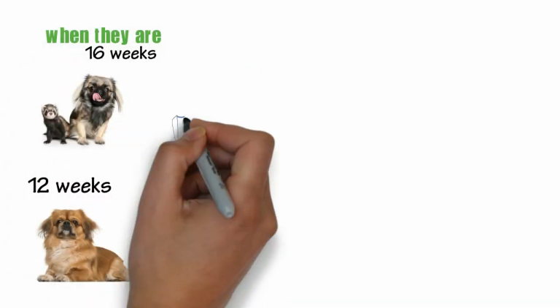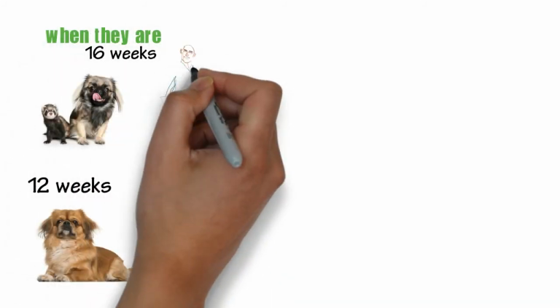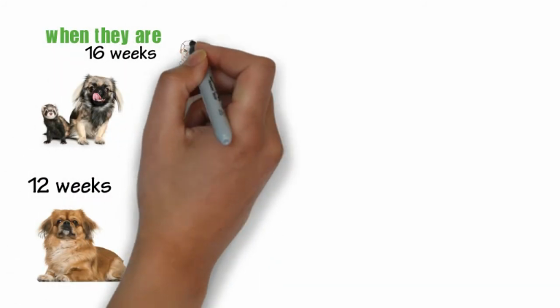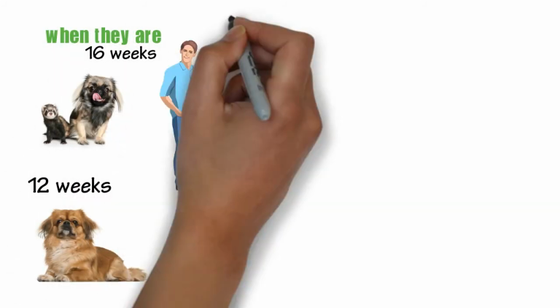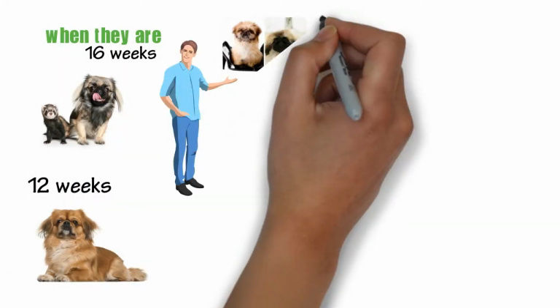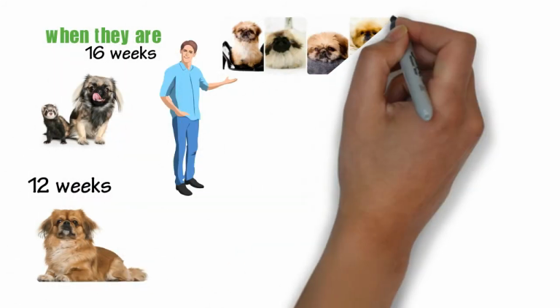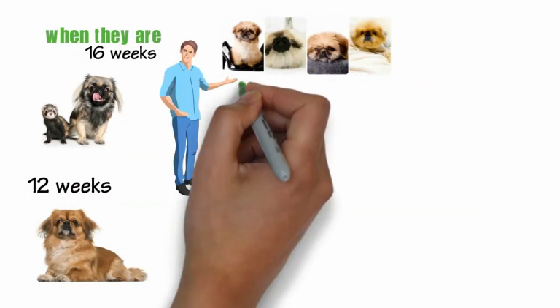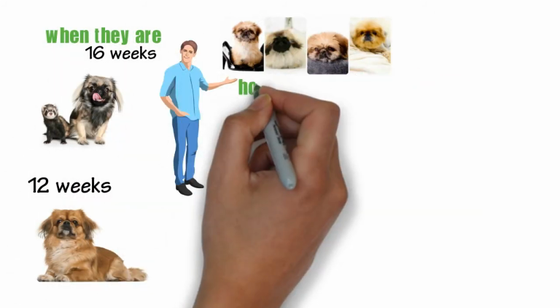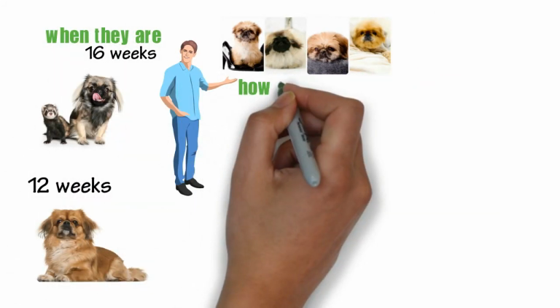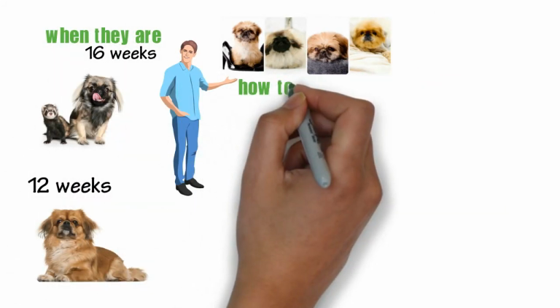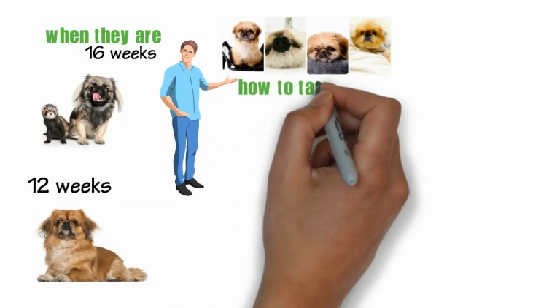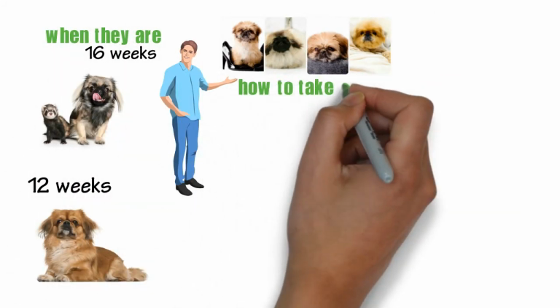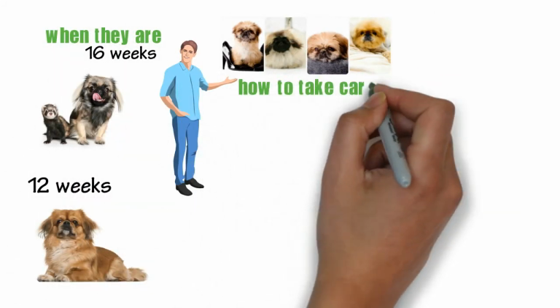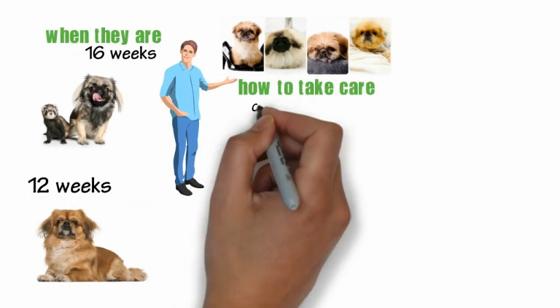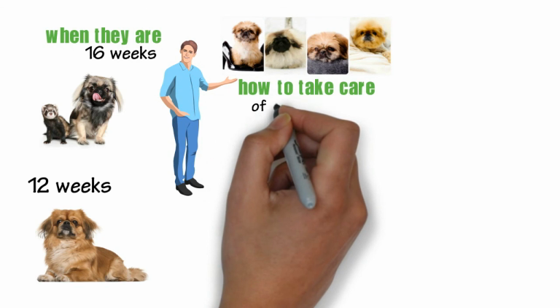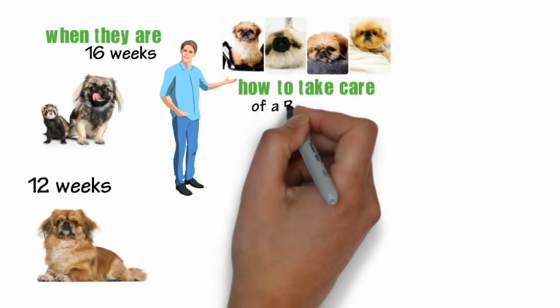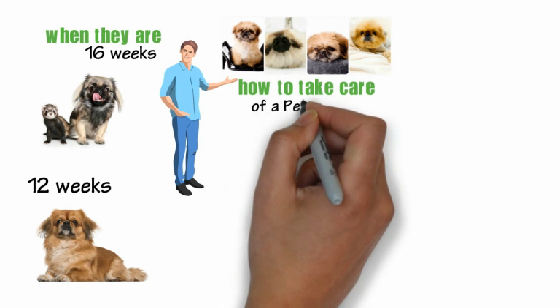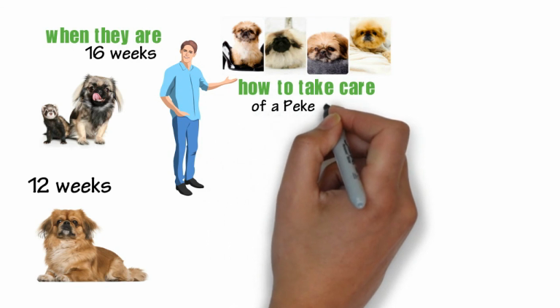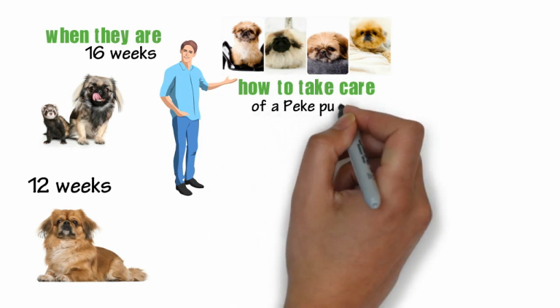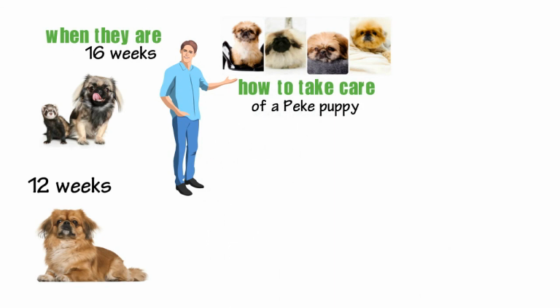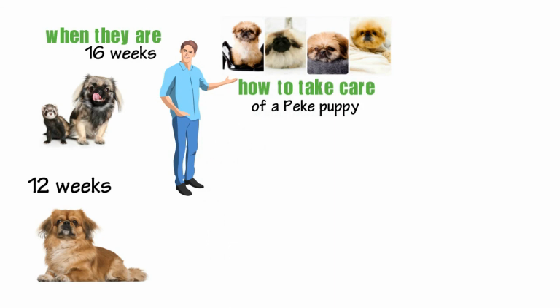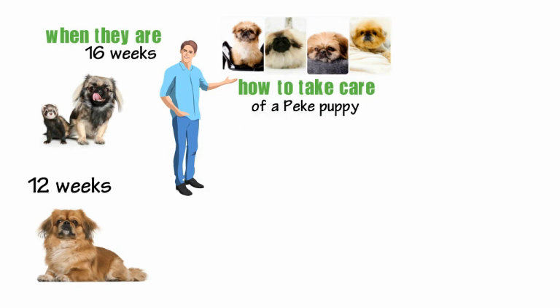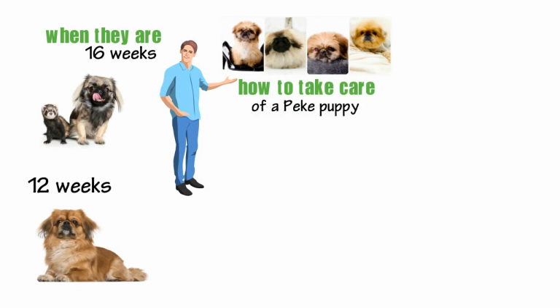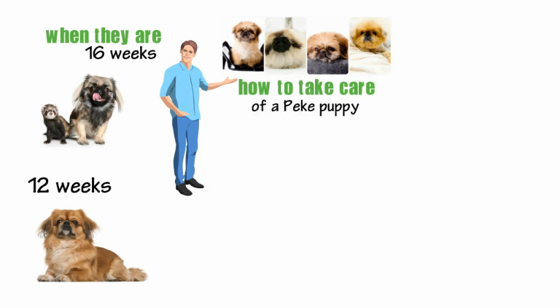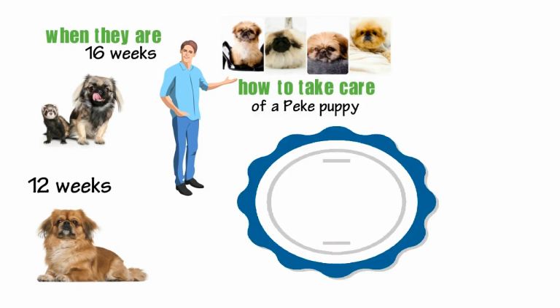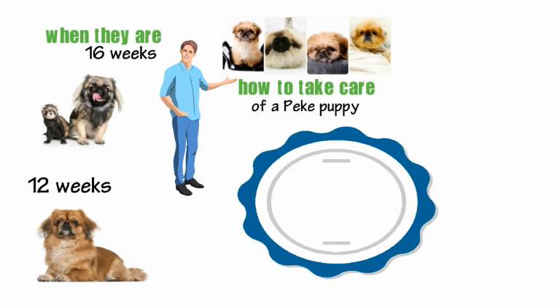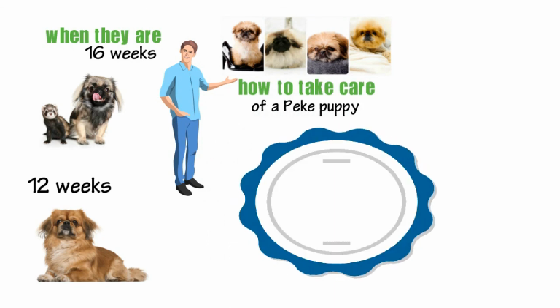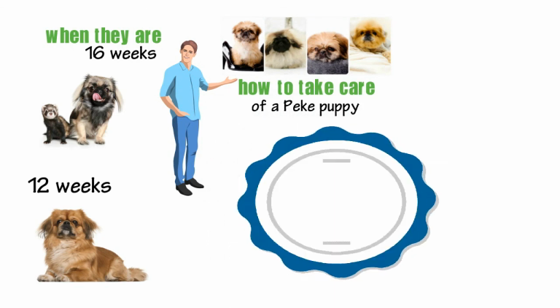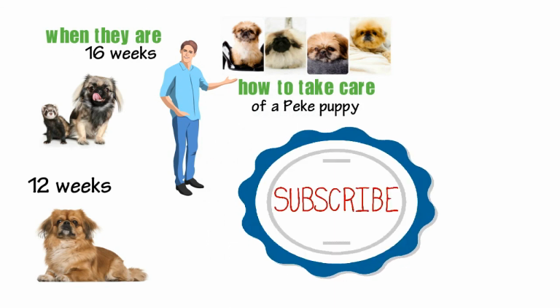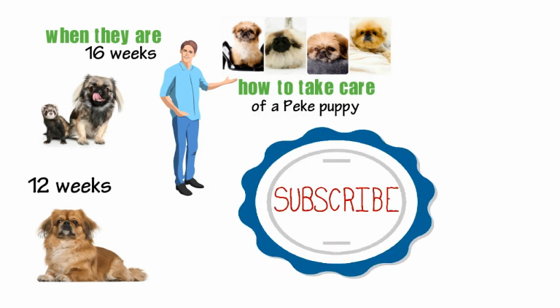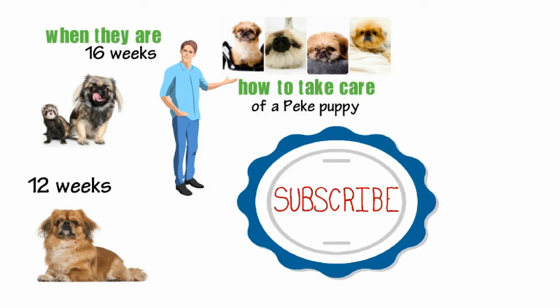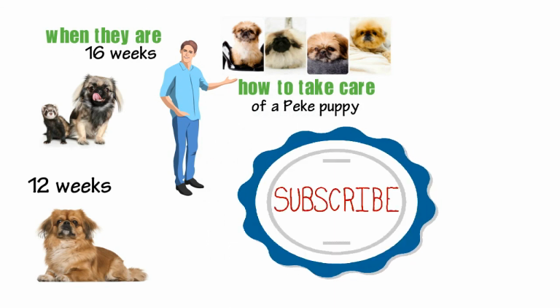For more information on how to take care of a Pekingese puppy, subscribe to this channel now!